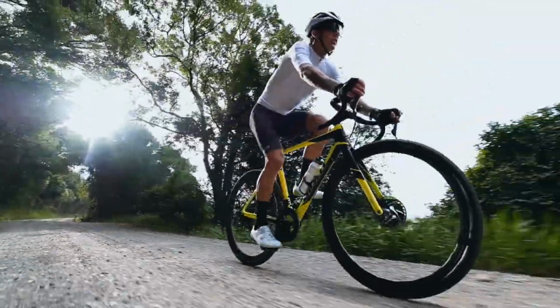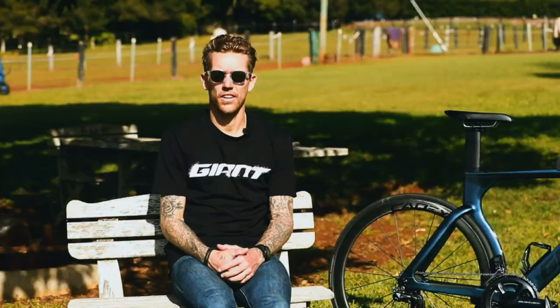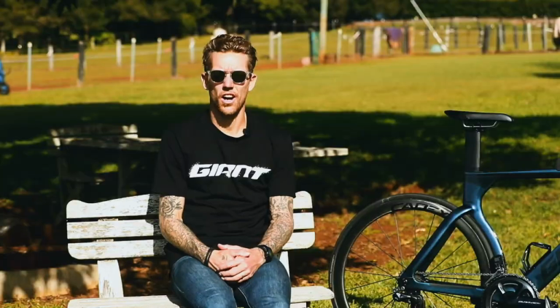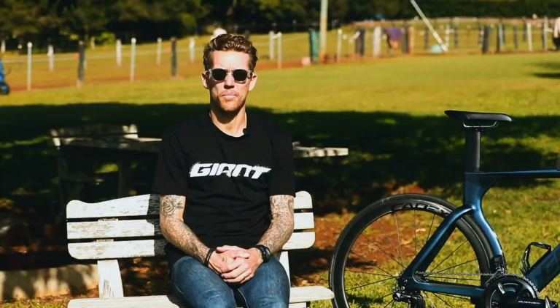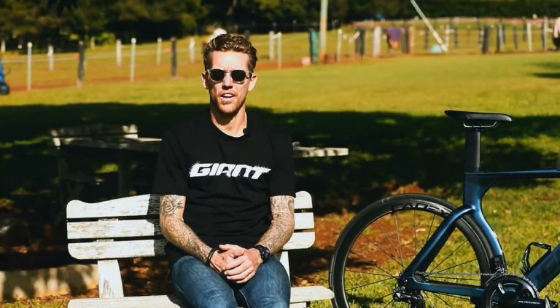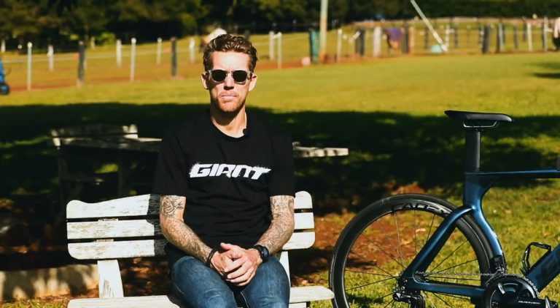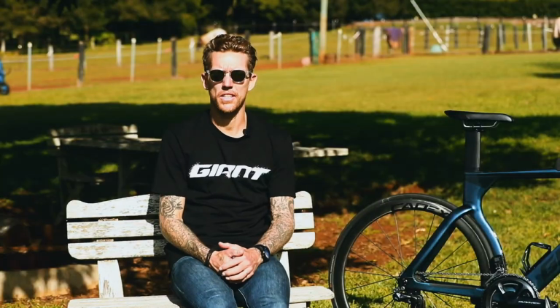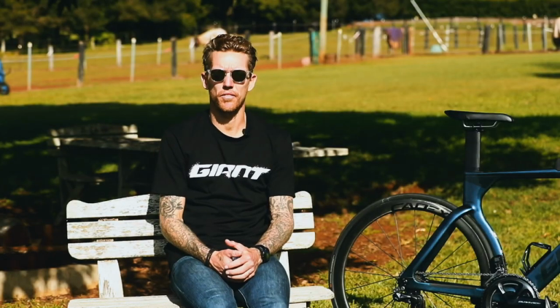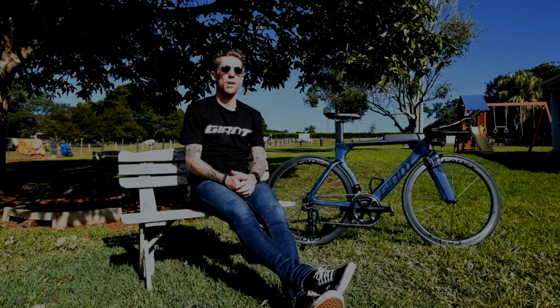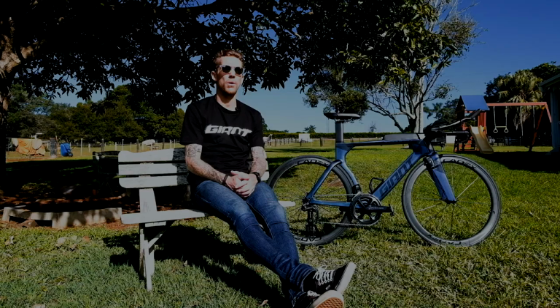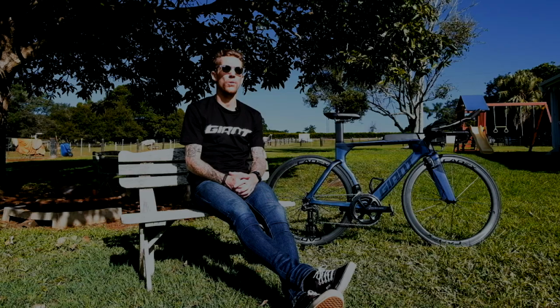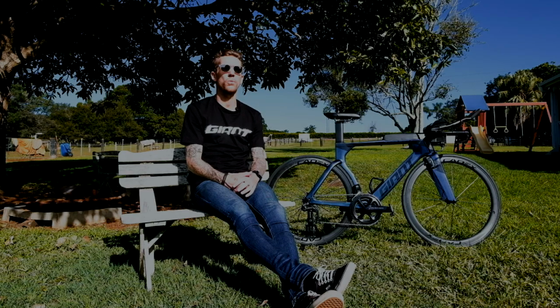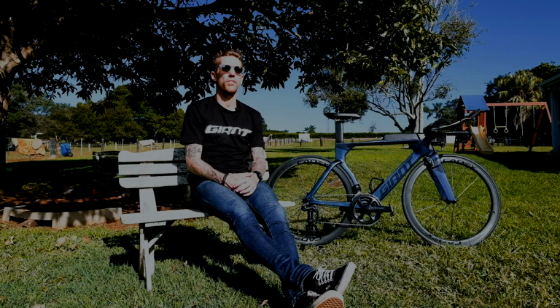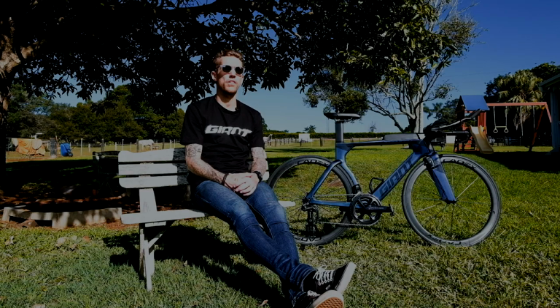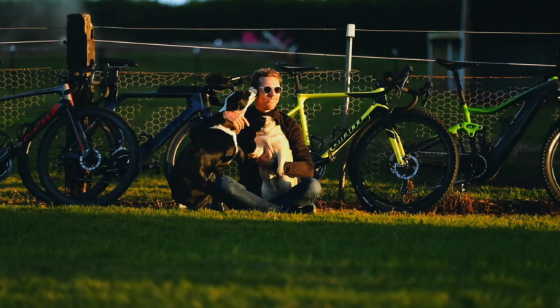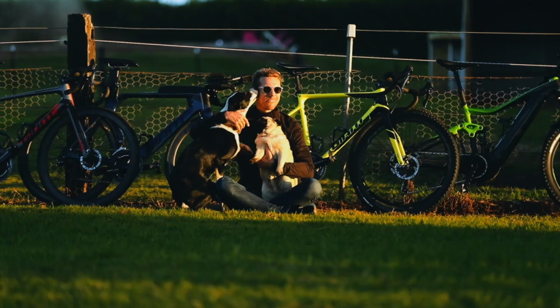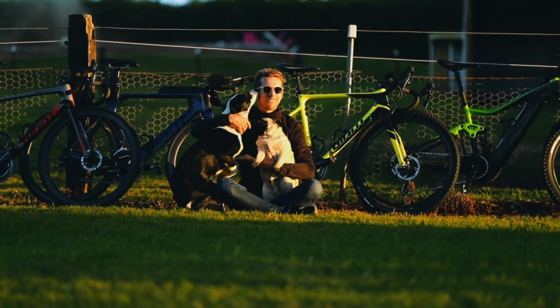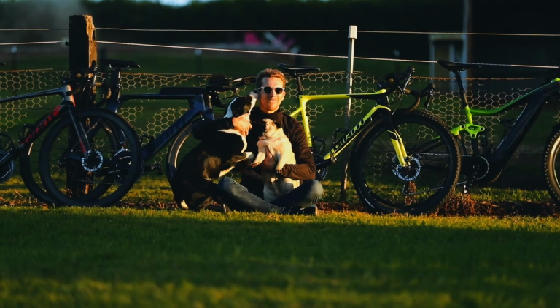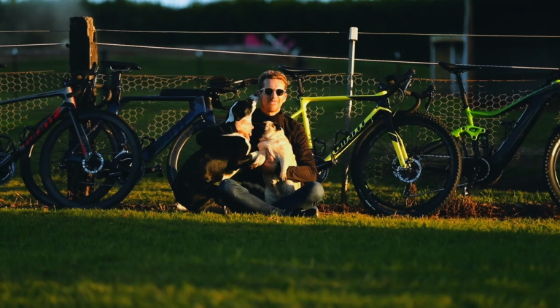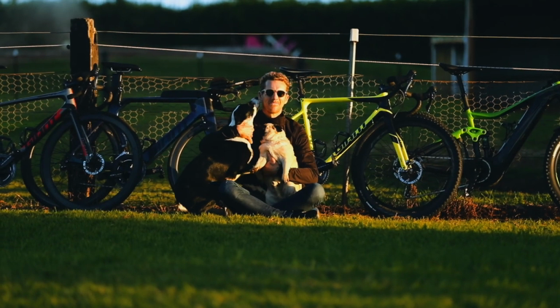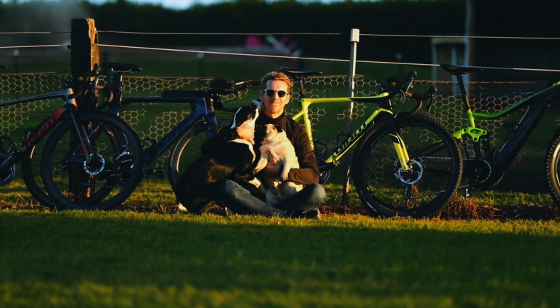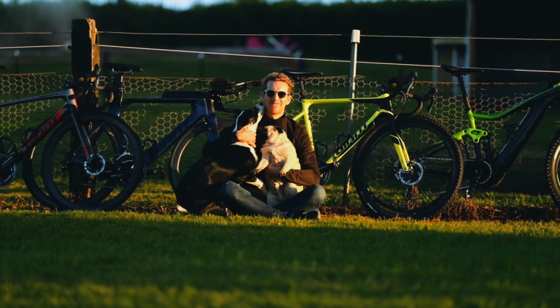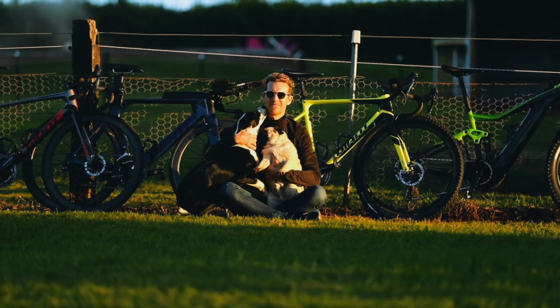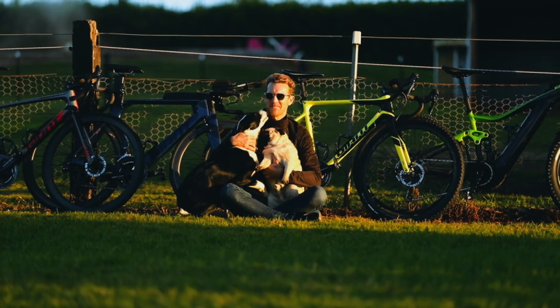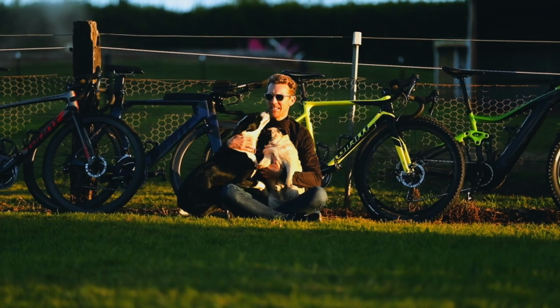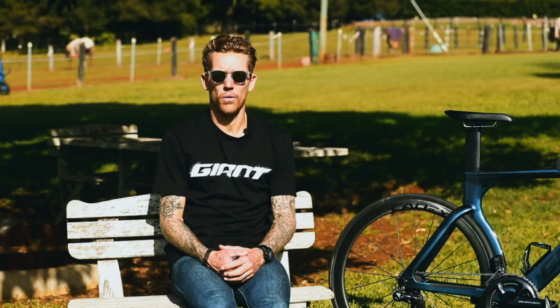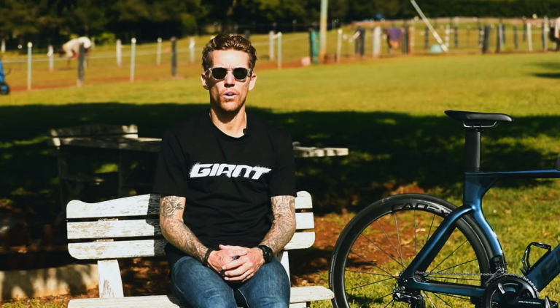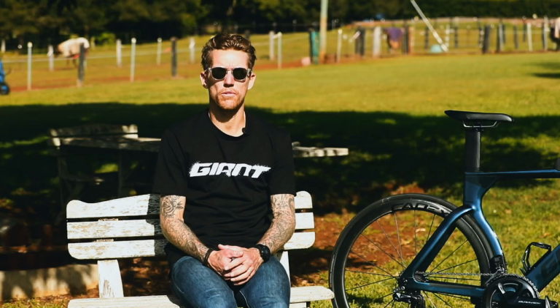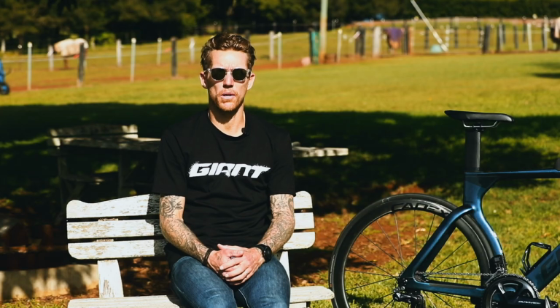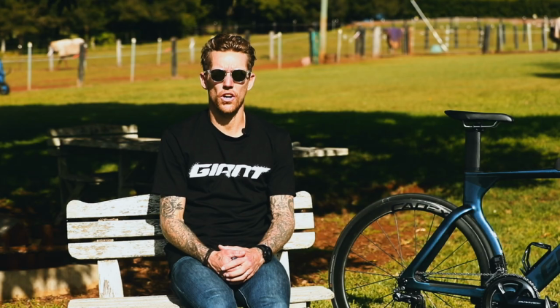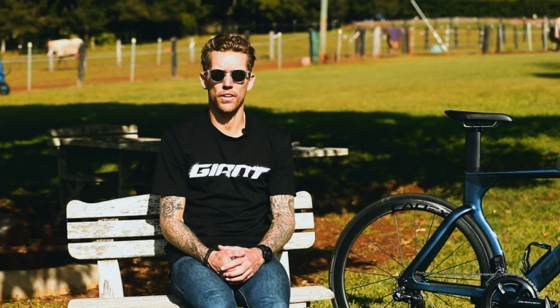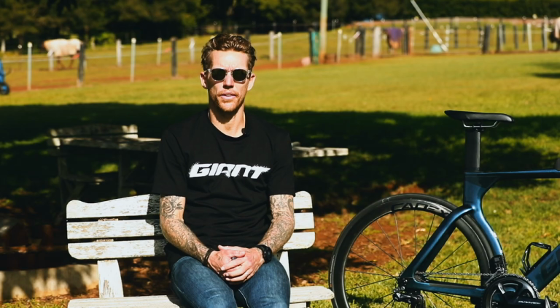Hi, my name's Tim Van Buerkle, professional triathlete, Giant ambassador. Welcome to my Giant quiver.